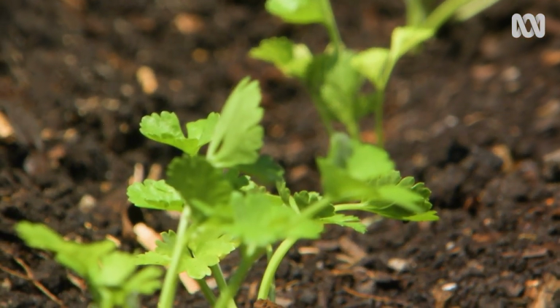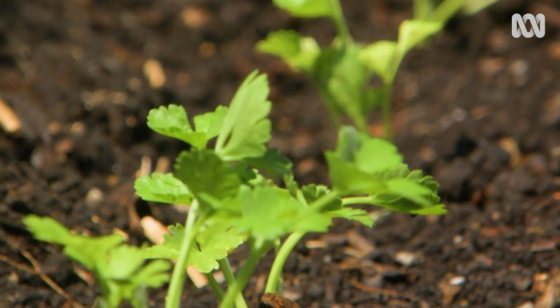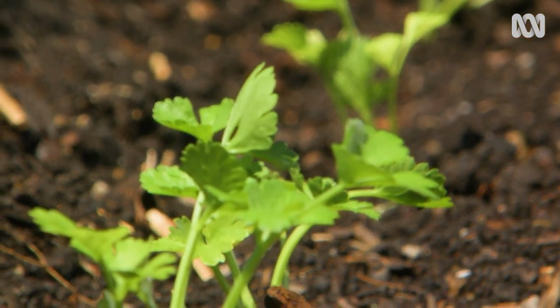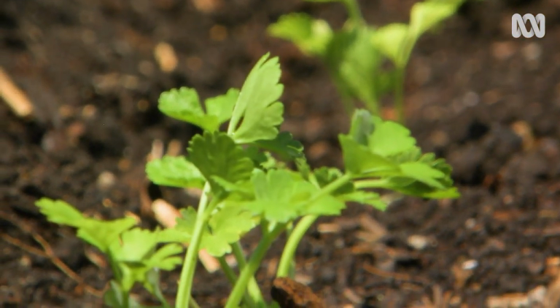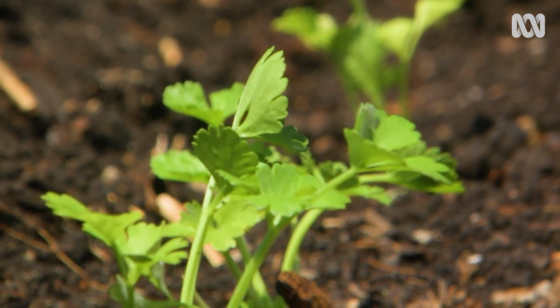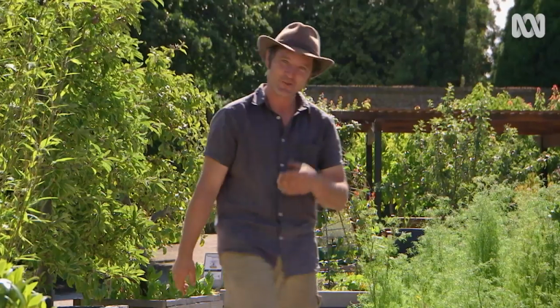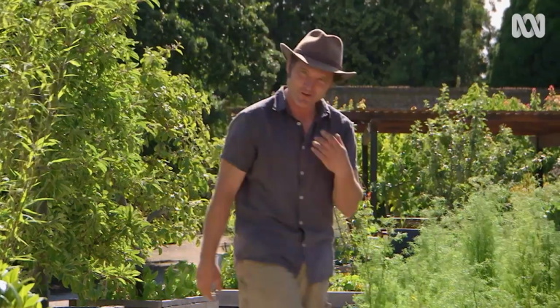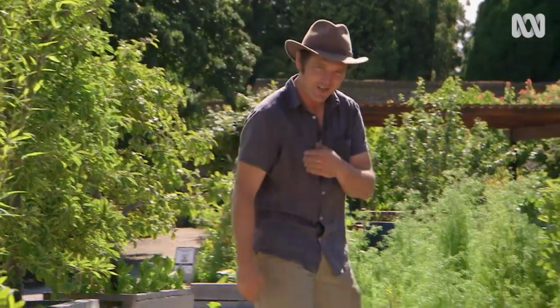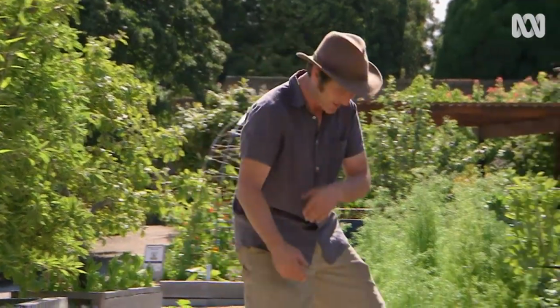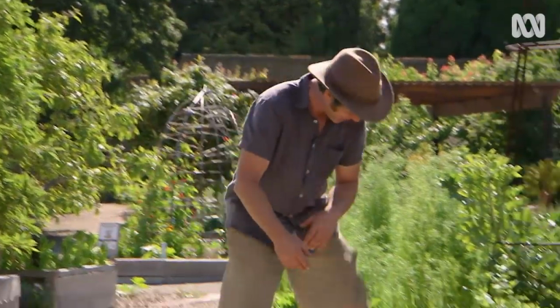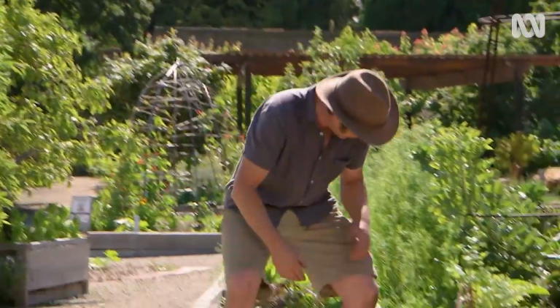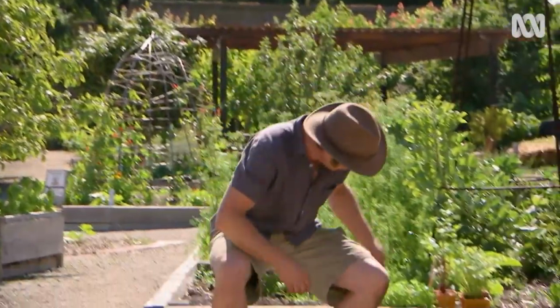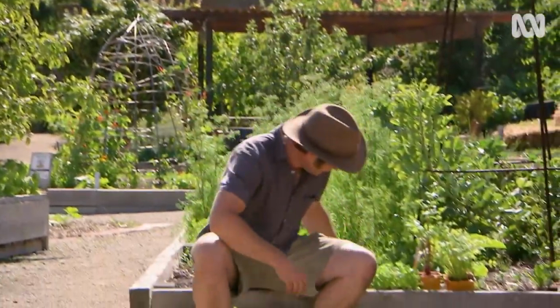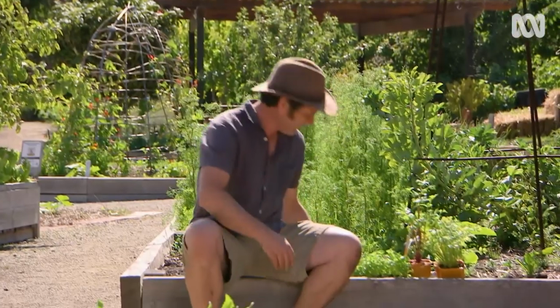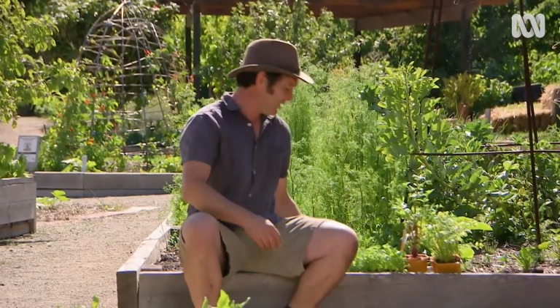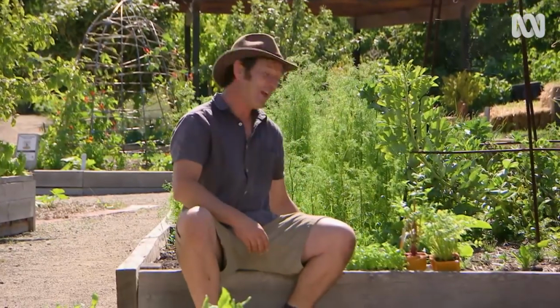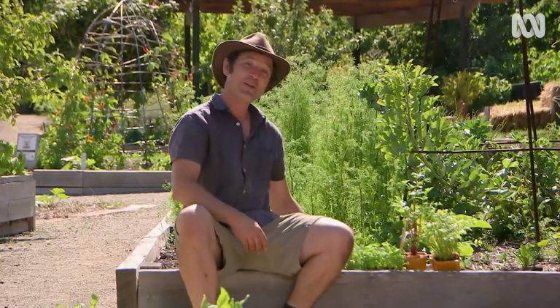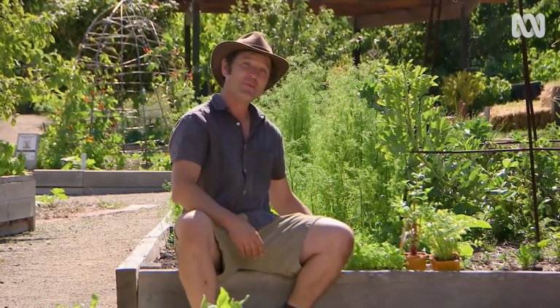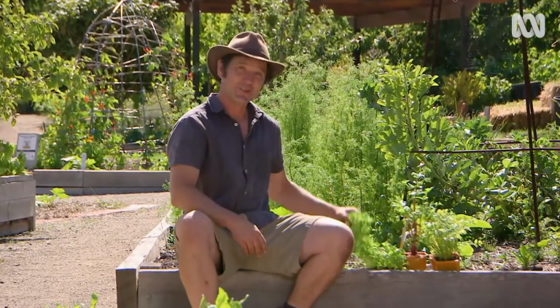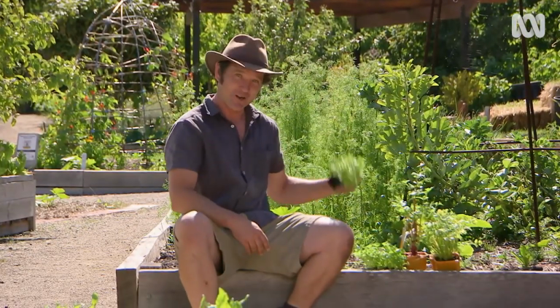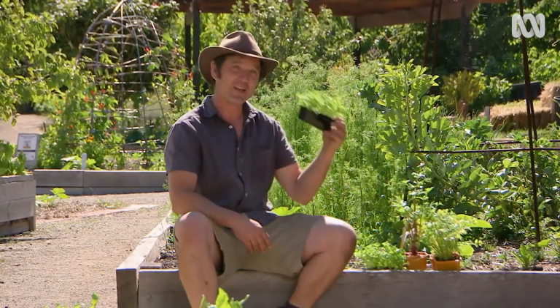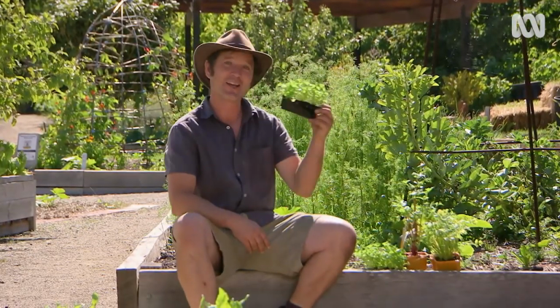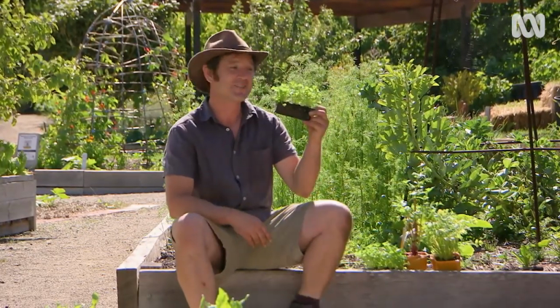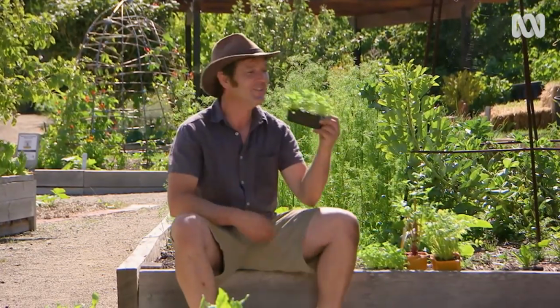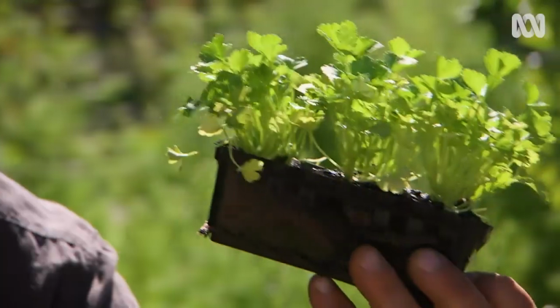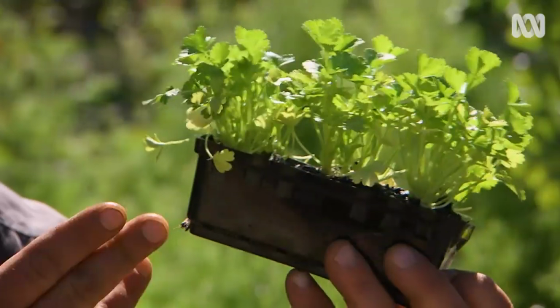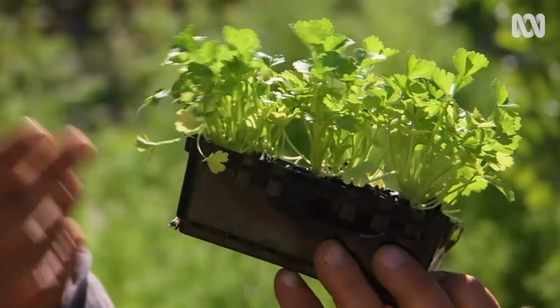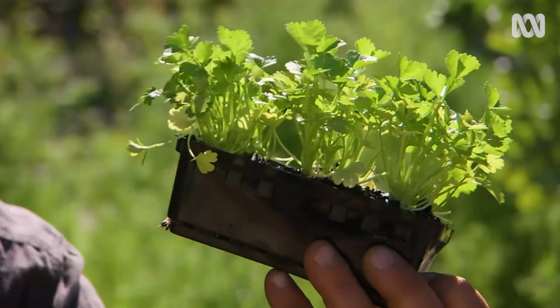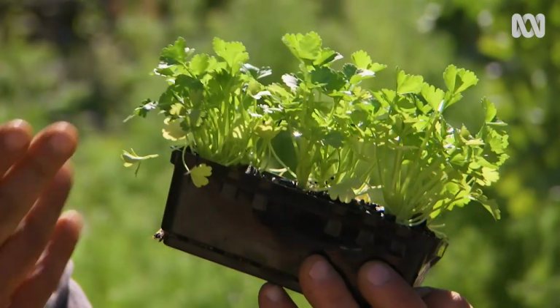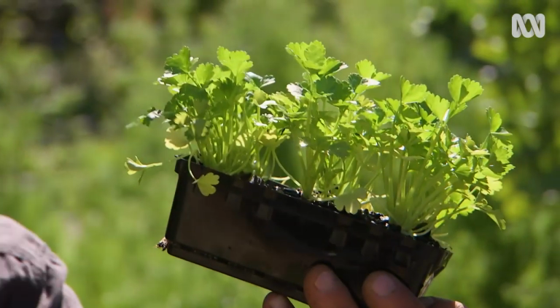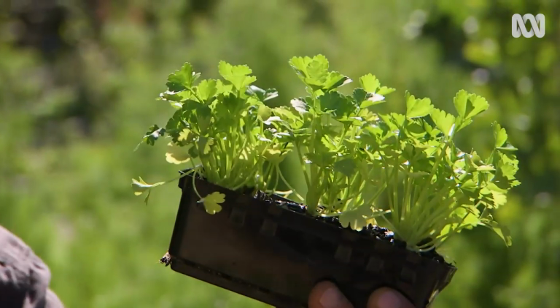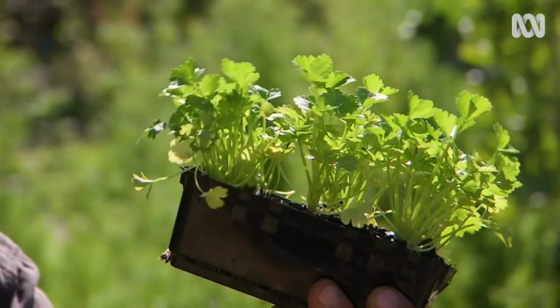Good old-fashioned regular celery — Apium graveolens — the type you find at your local market.